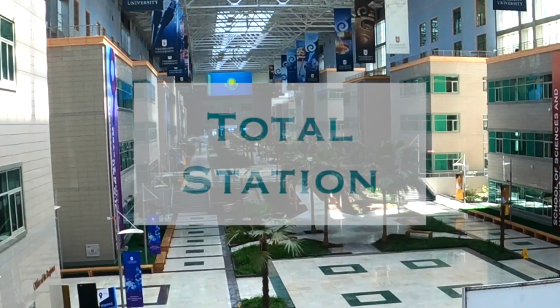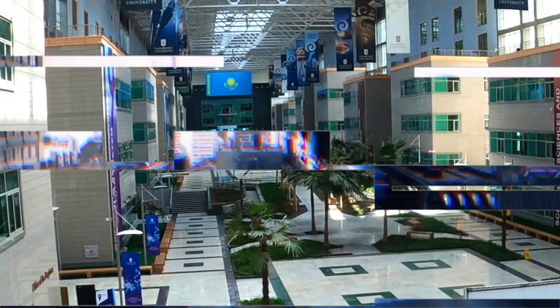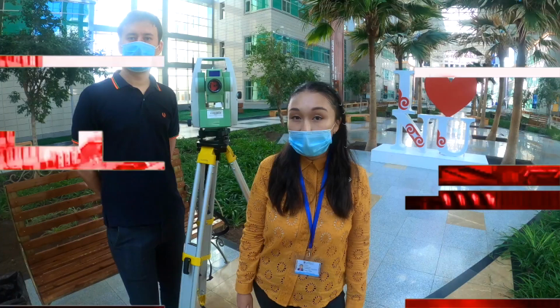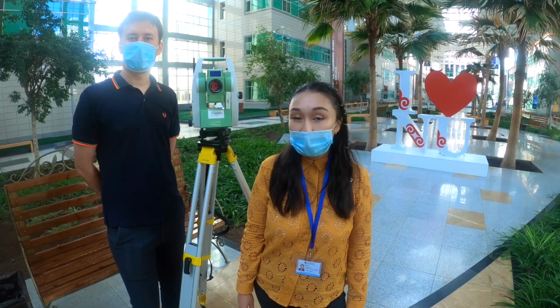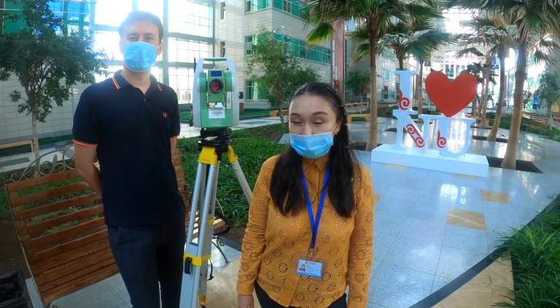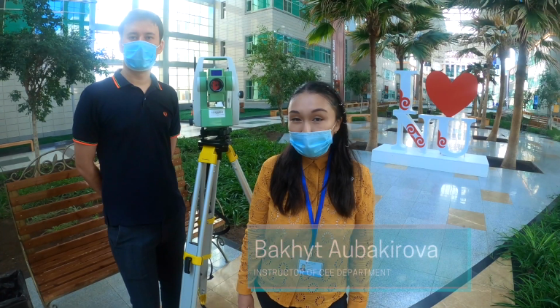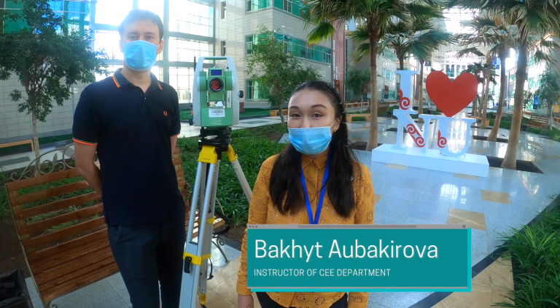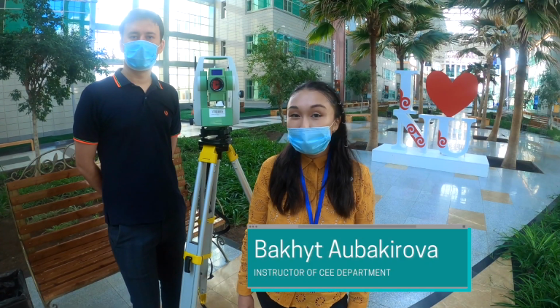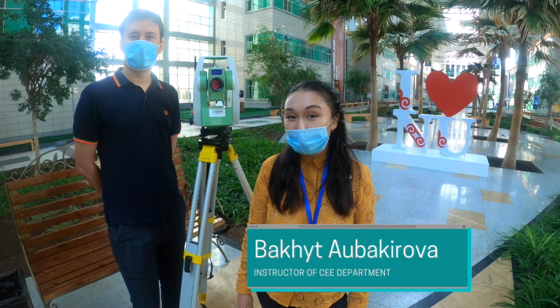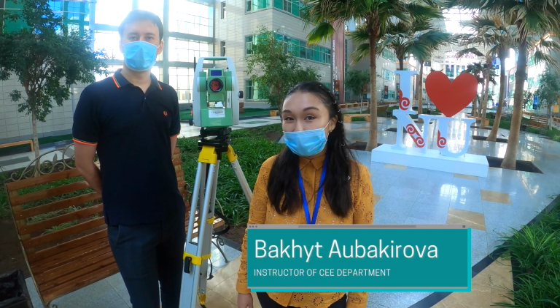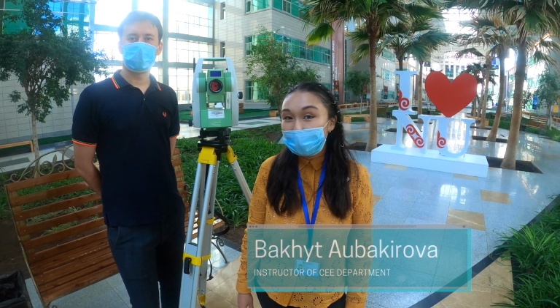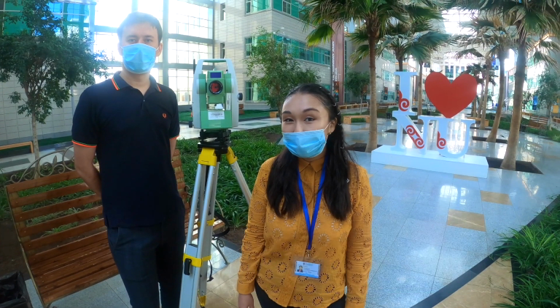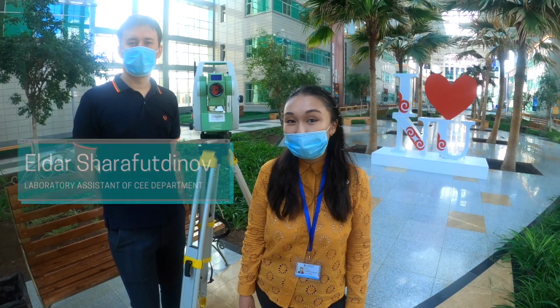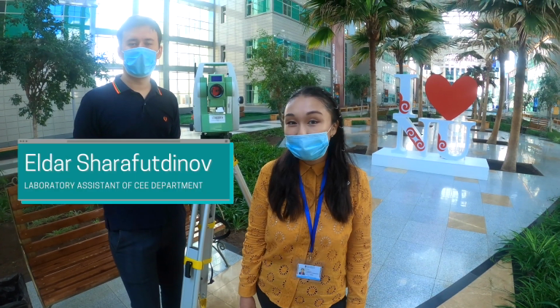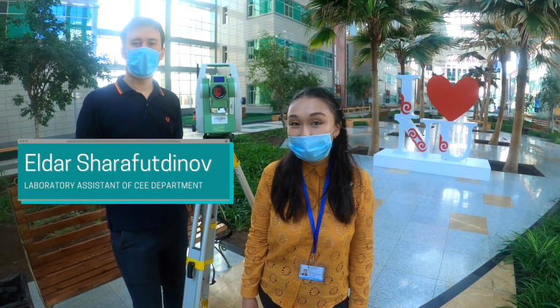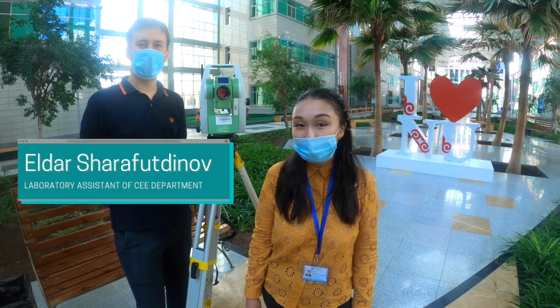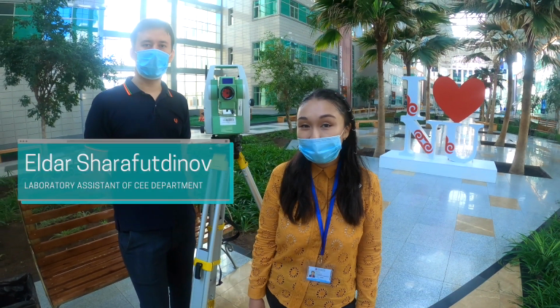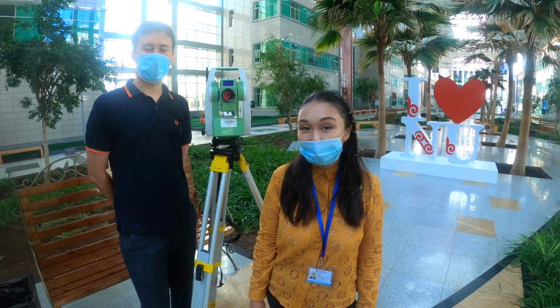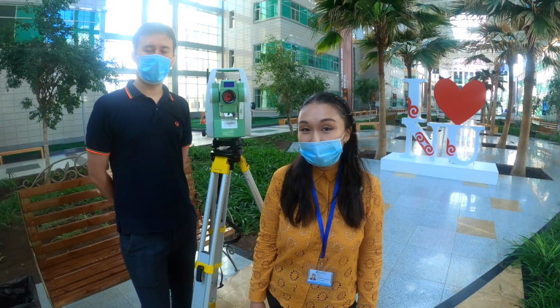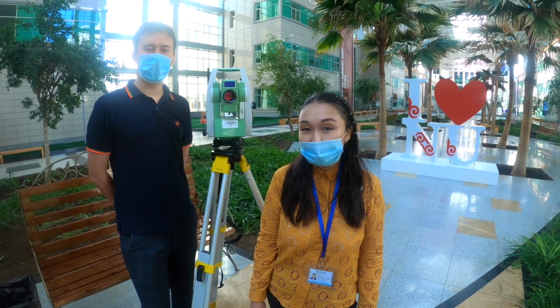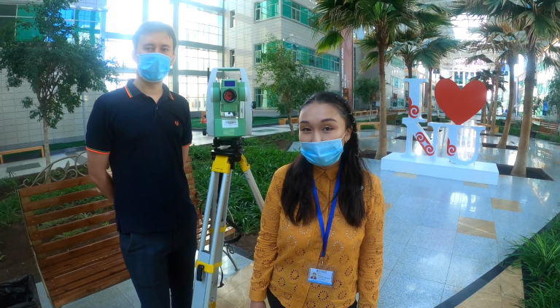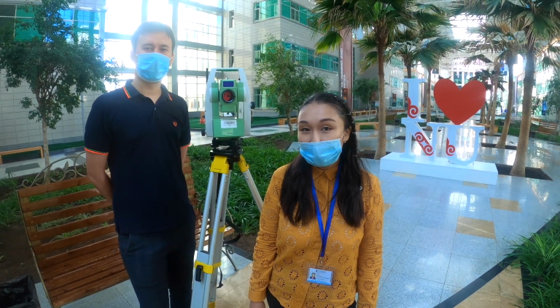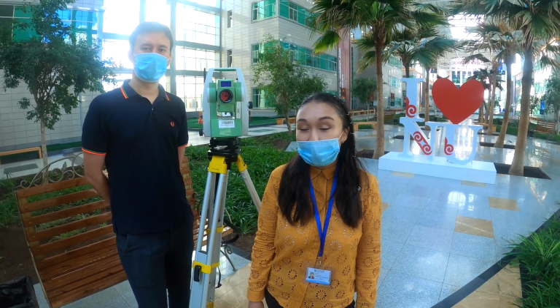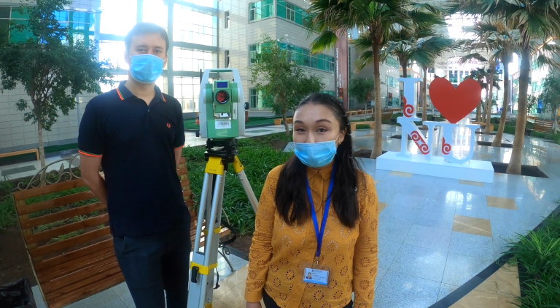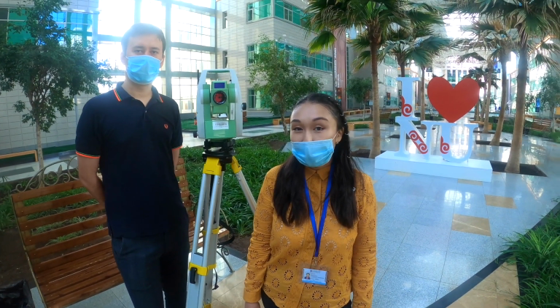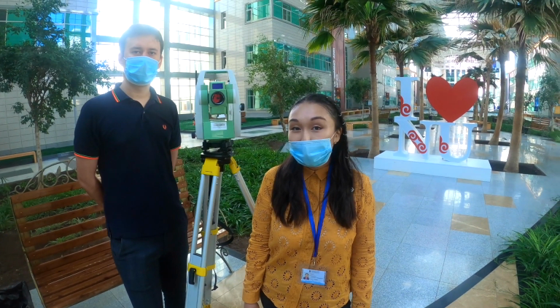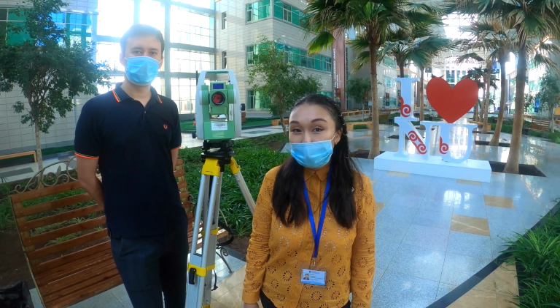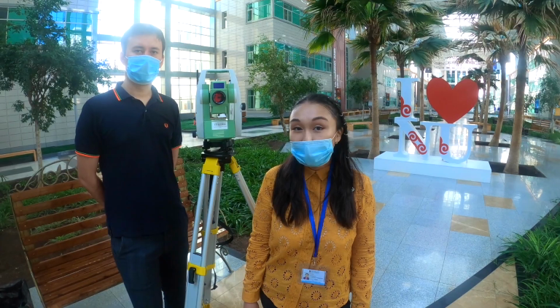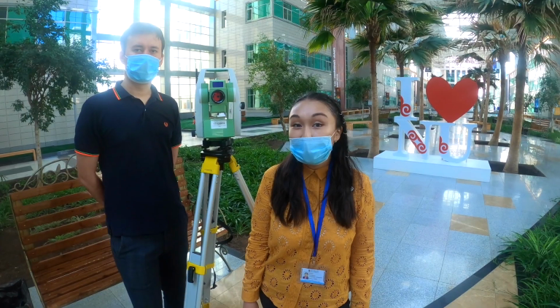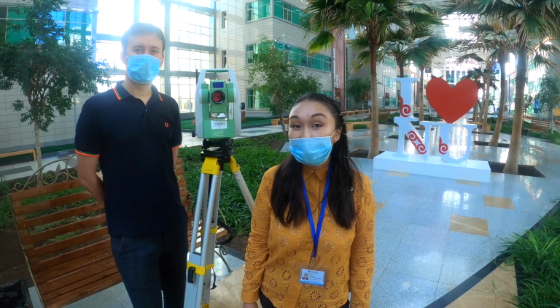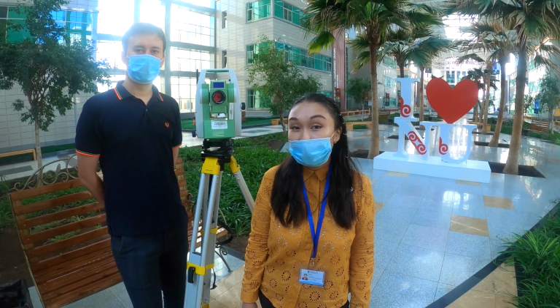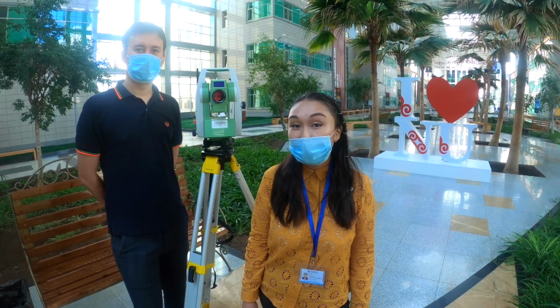Hello, my name is Bahit. And my name is Eldar. Welcome to a lab session on Total Station.